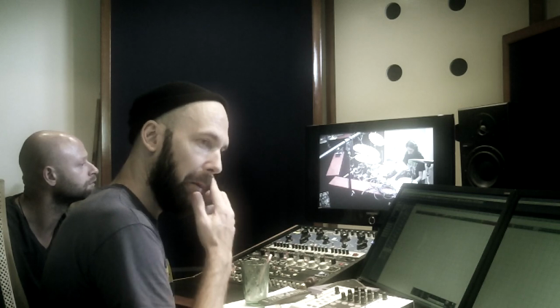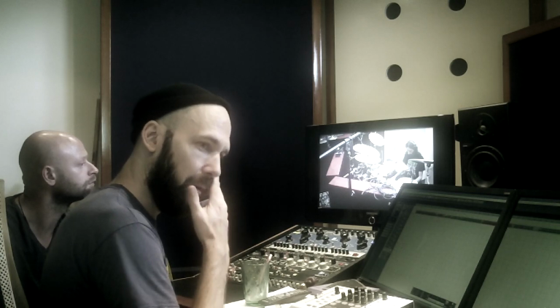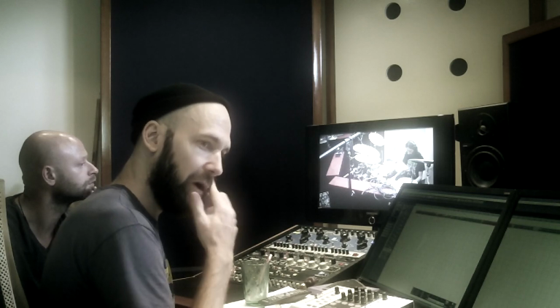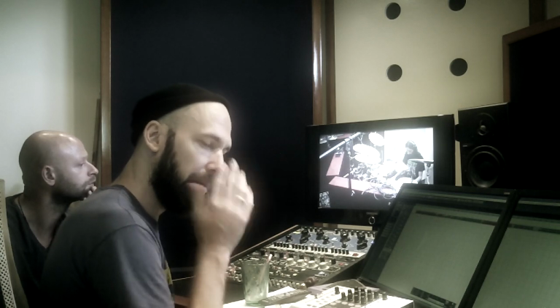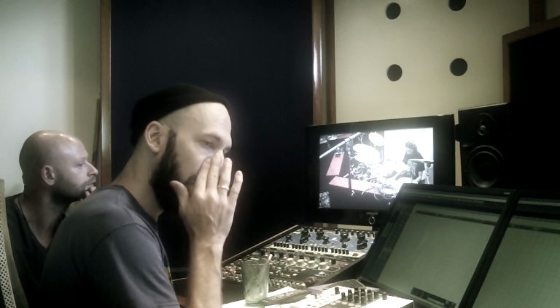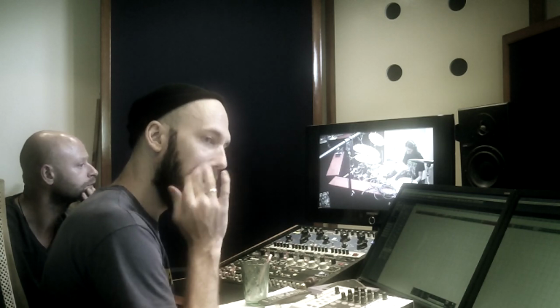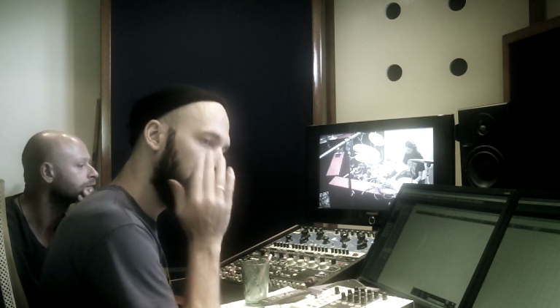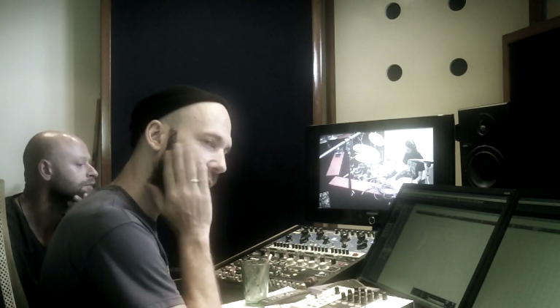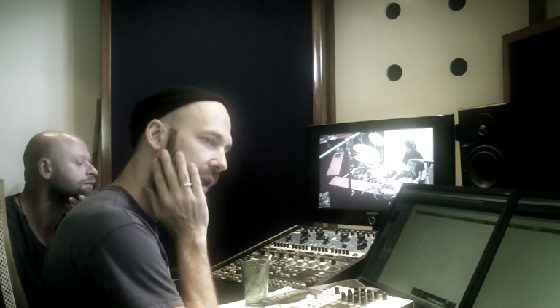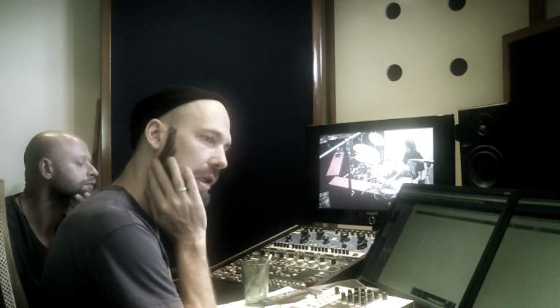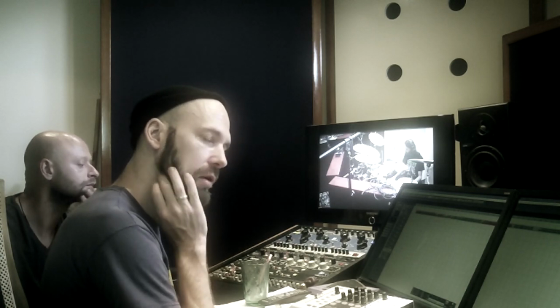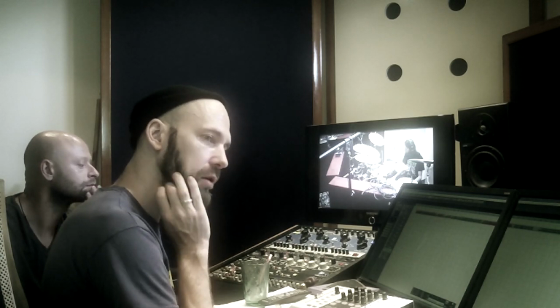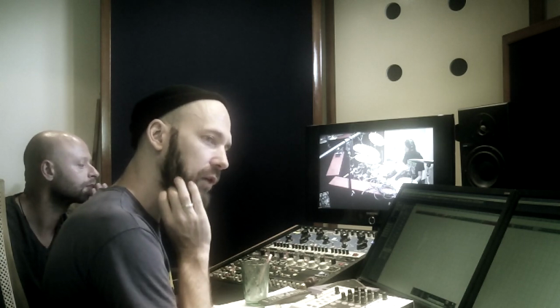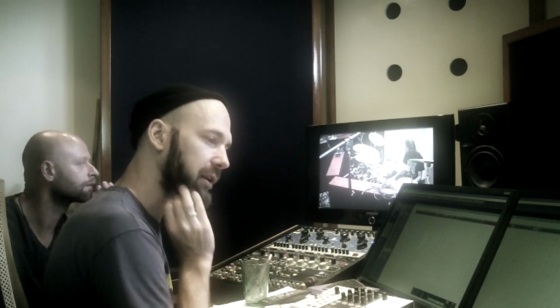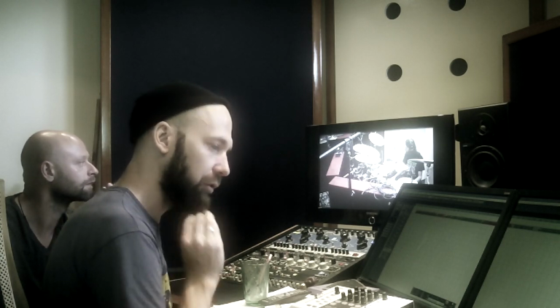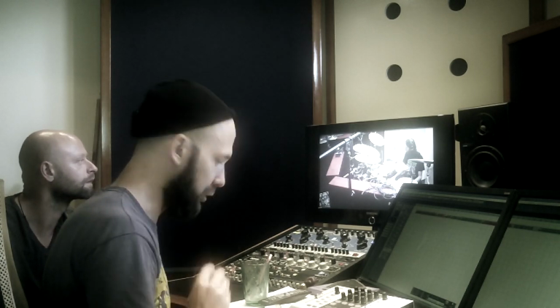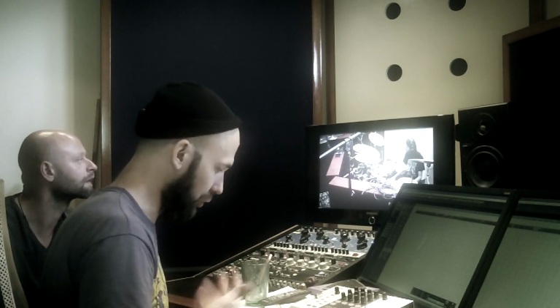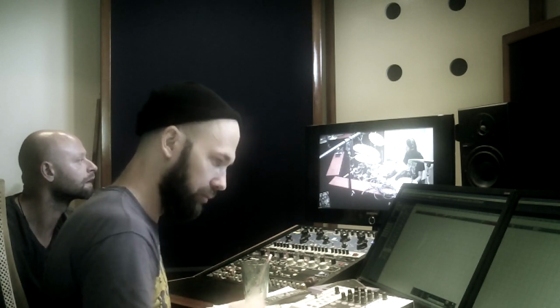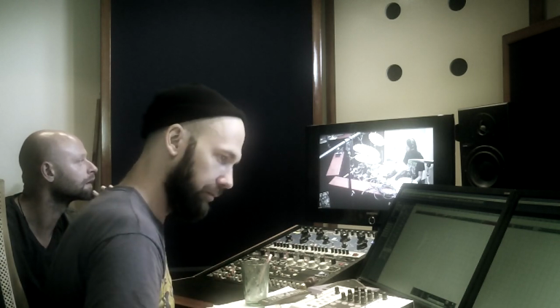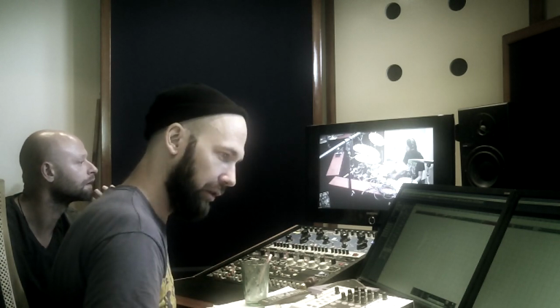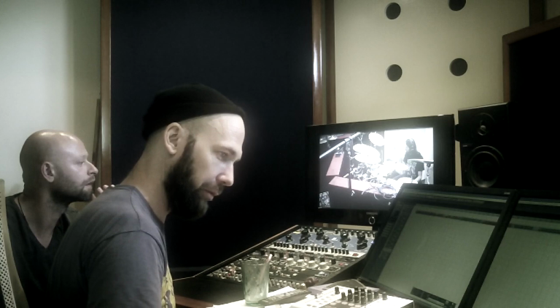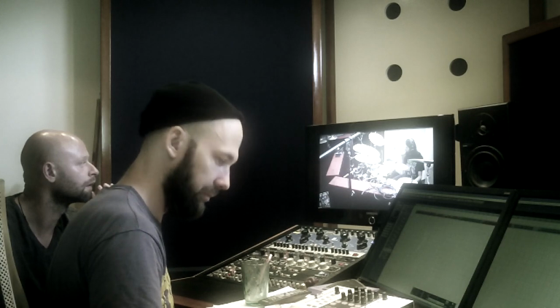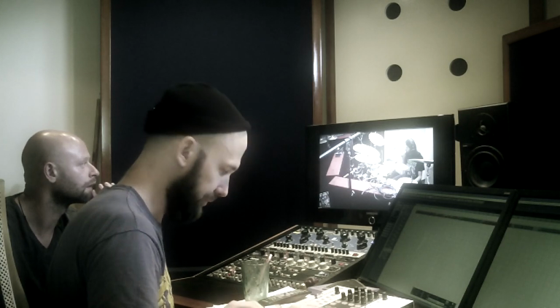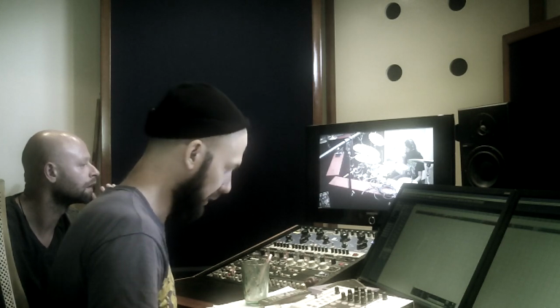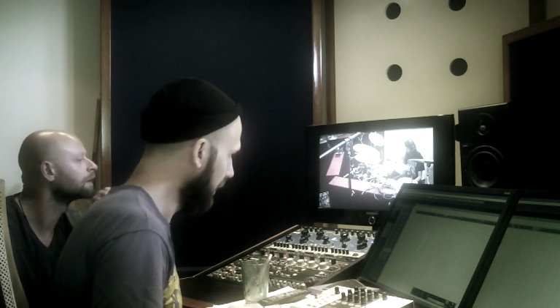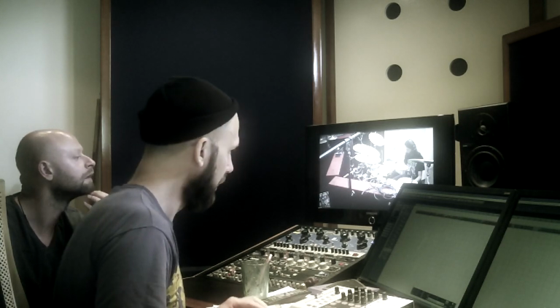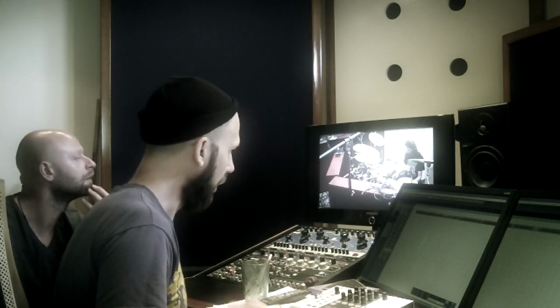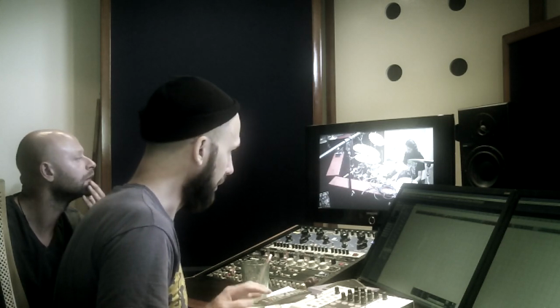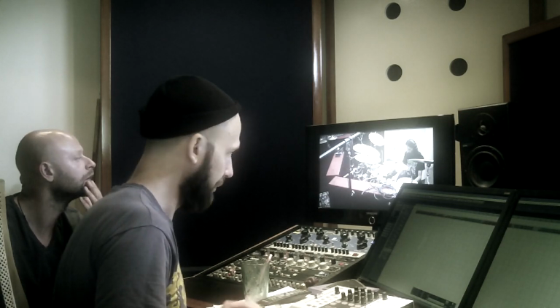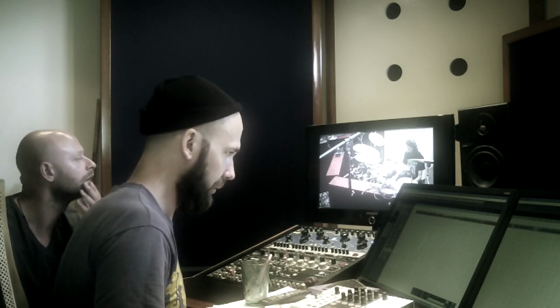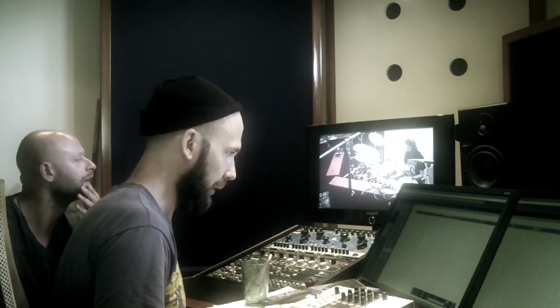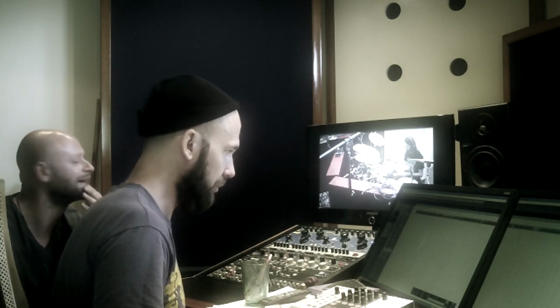We're talking about snare and ride, so make sure you play something on them. Let's go!